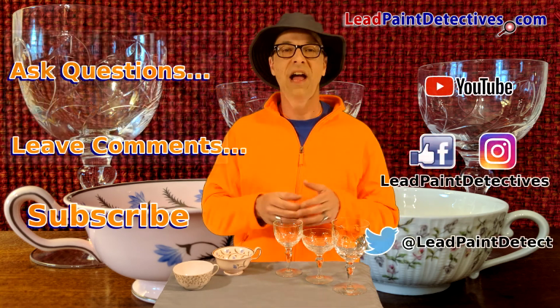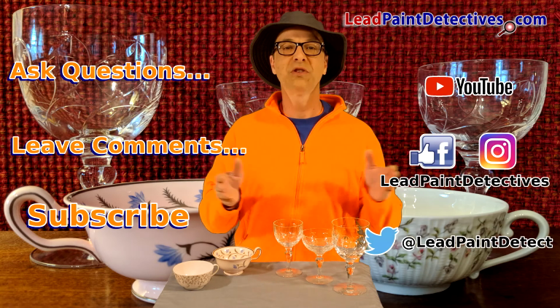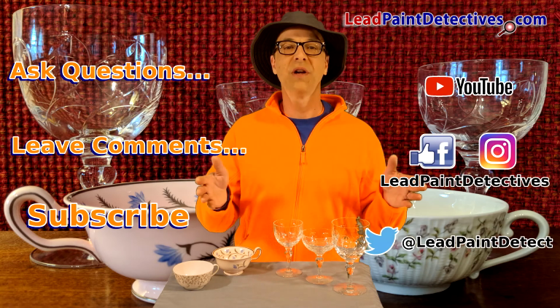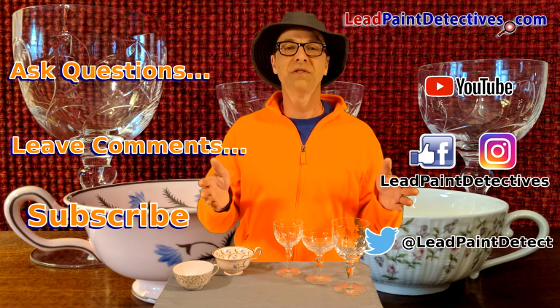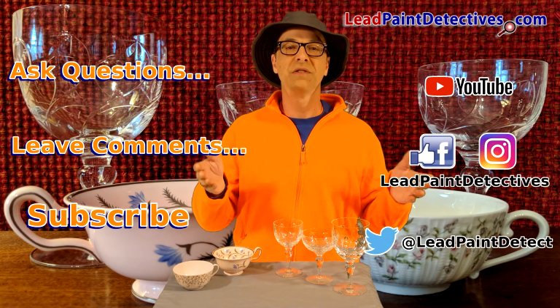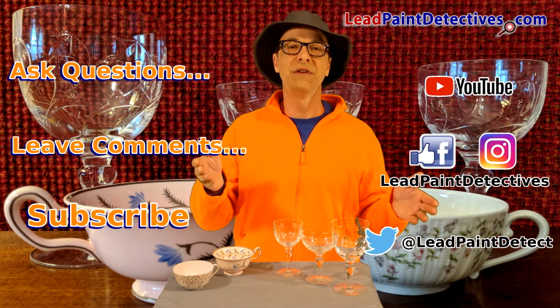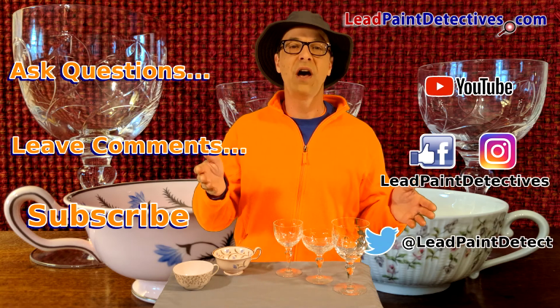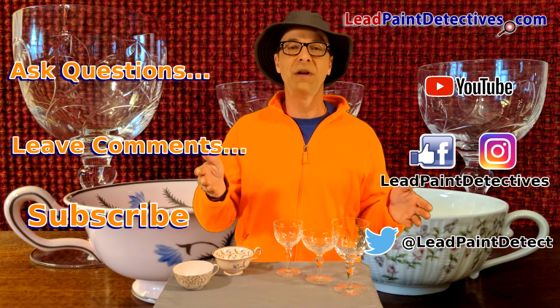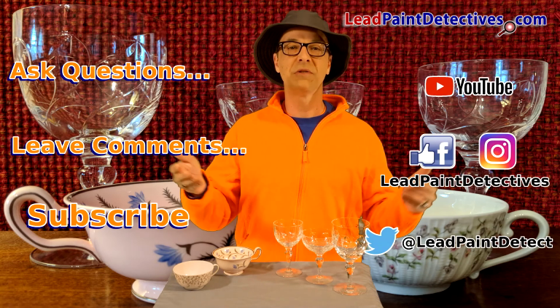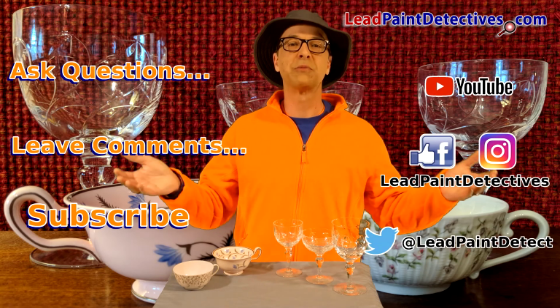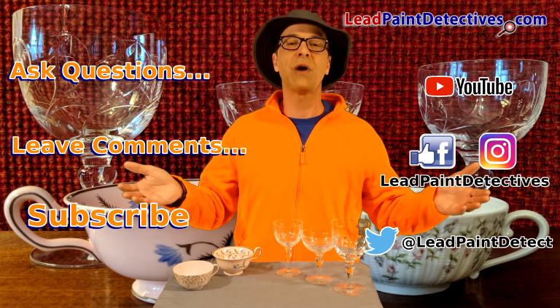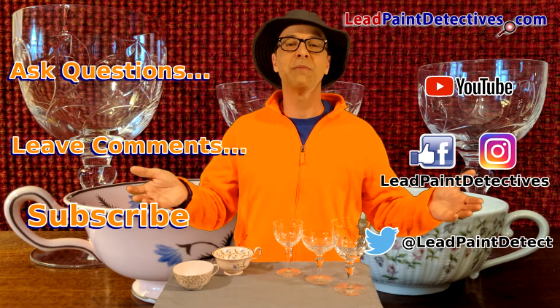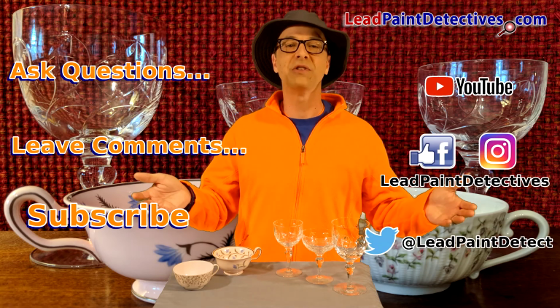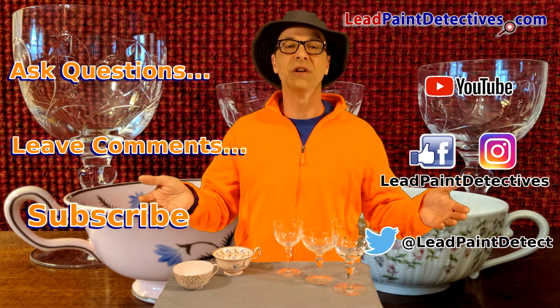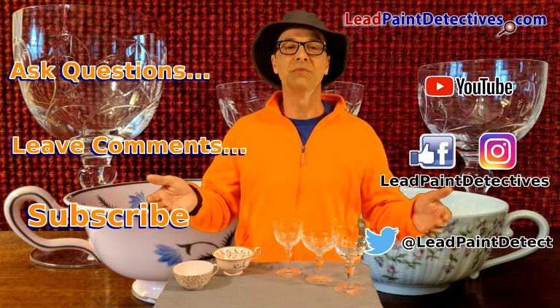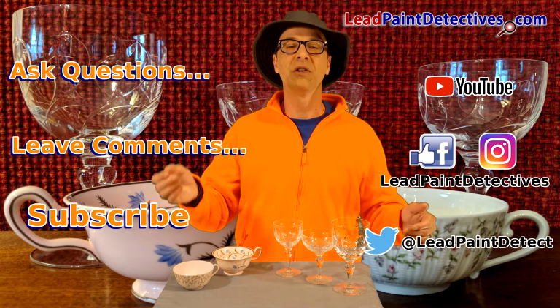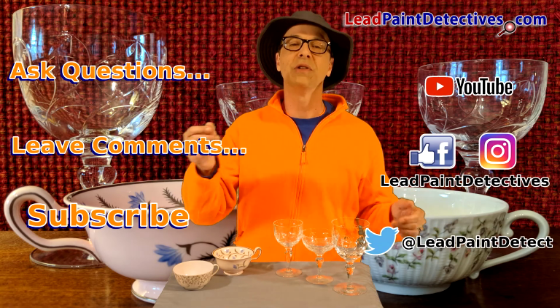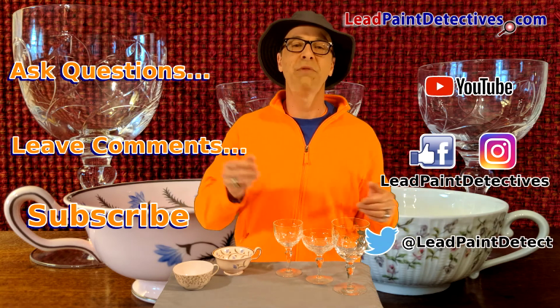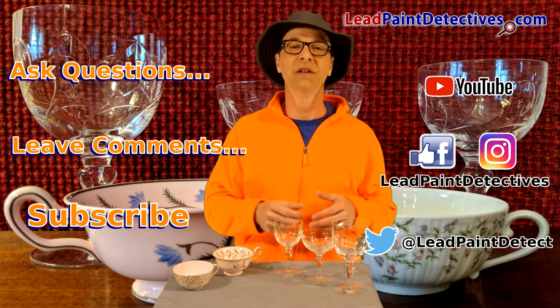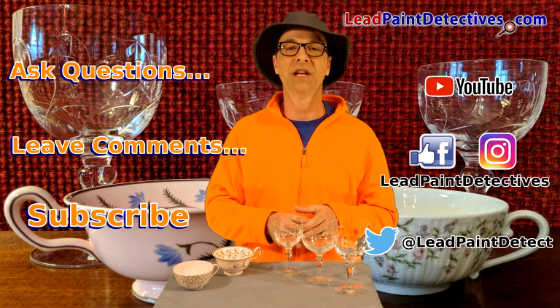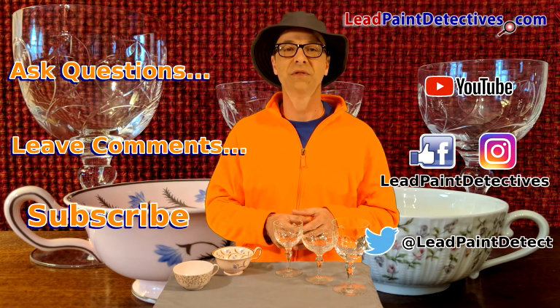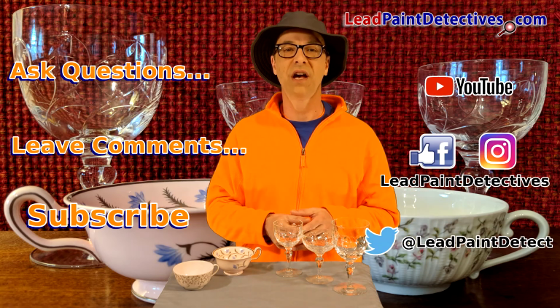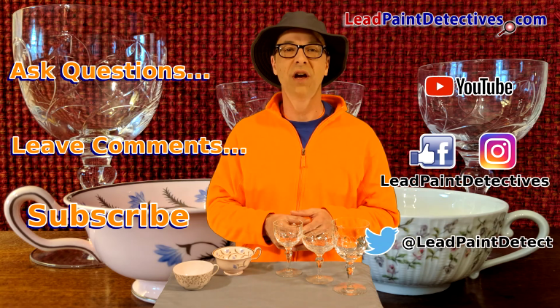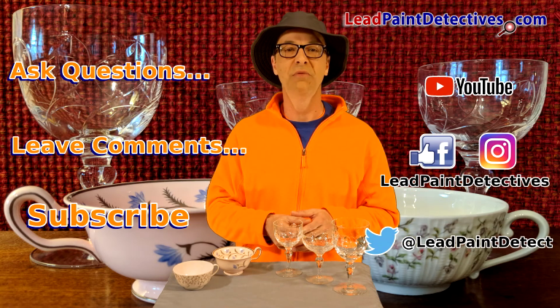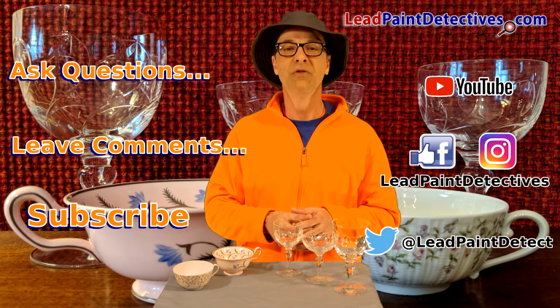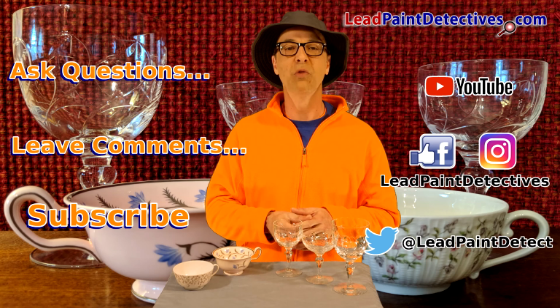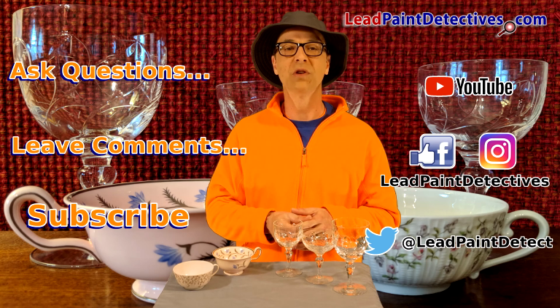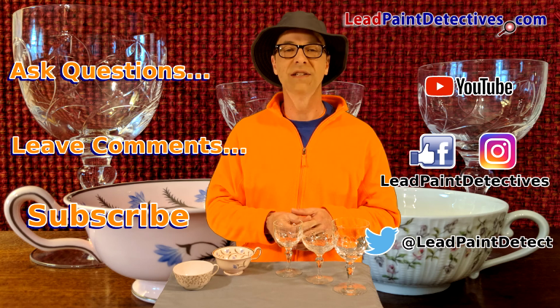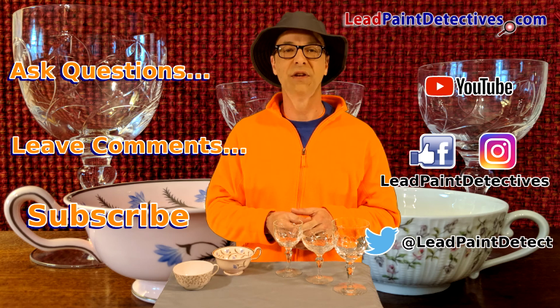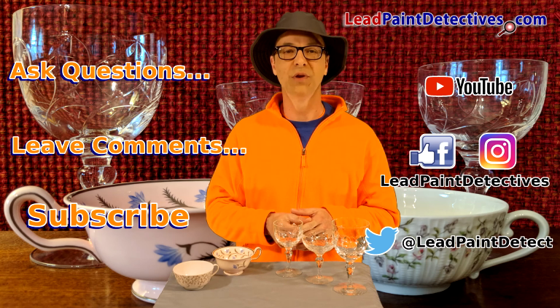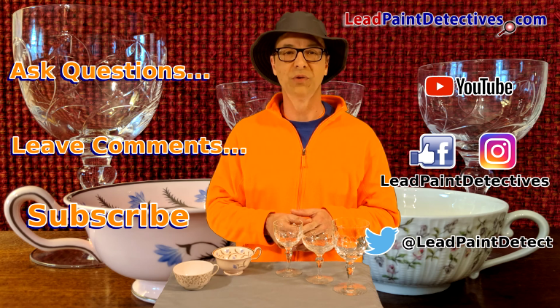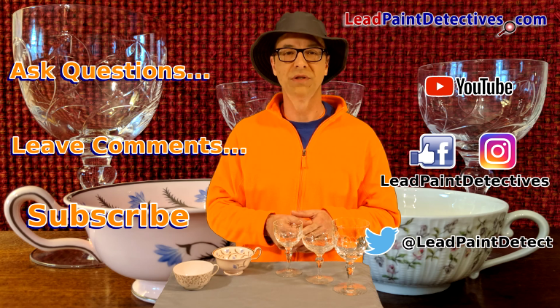Ask questions, leave comments, subscribe to my channel, and go to leadpaintdetectives.com for more lead-safe resources.